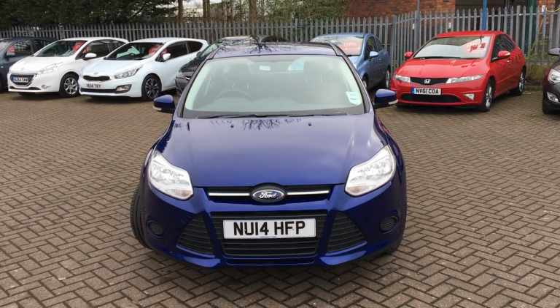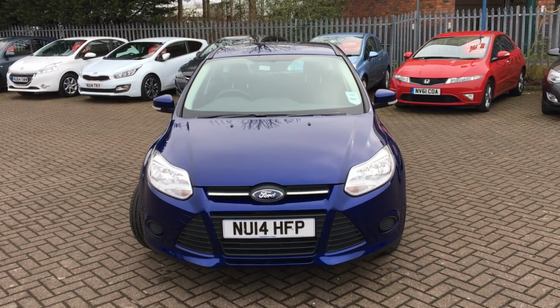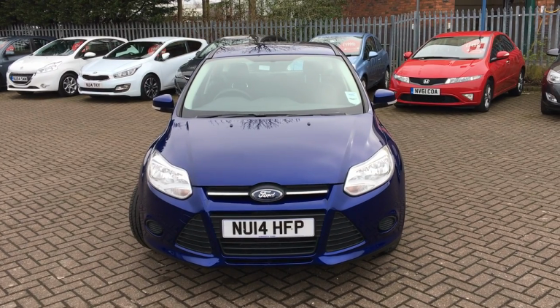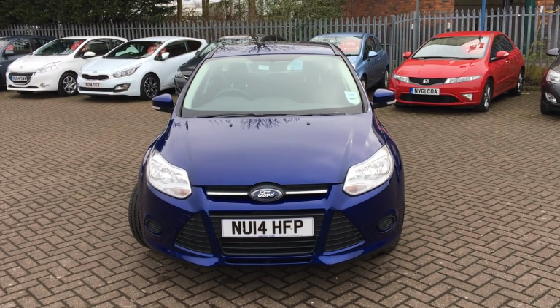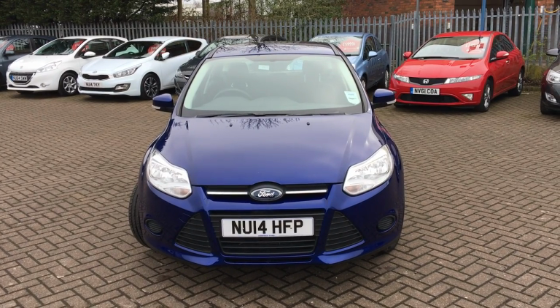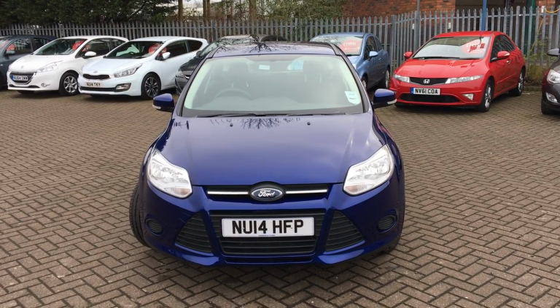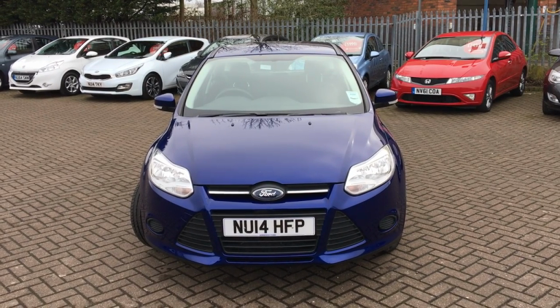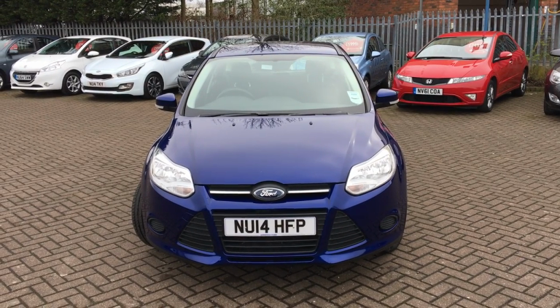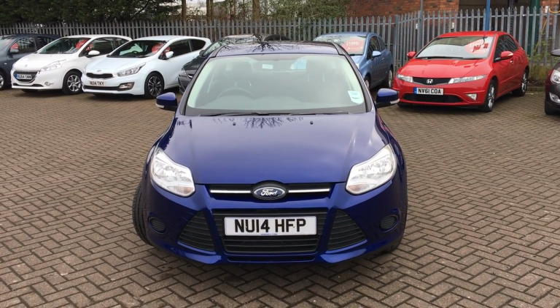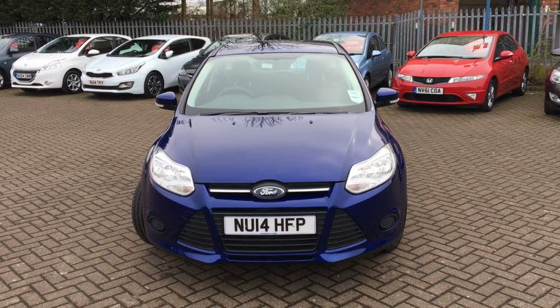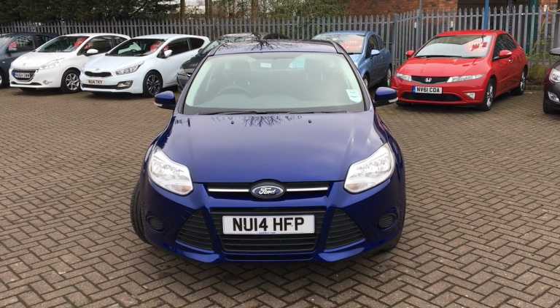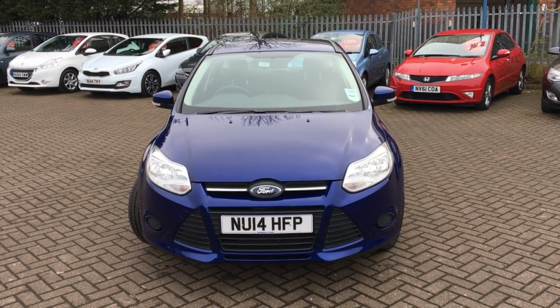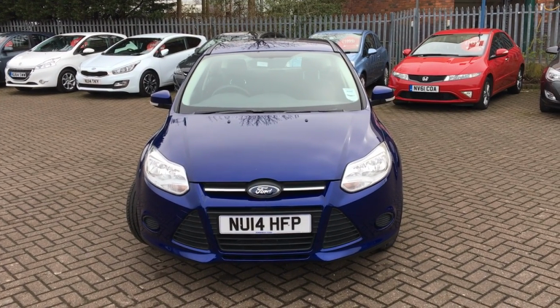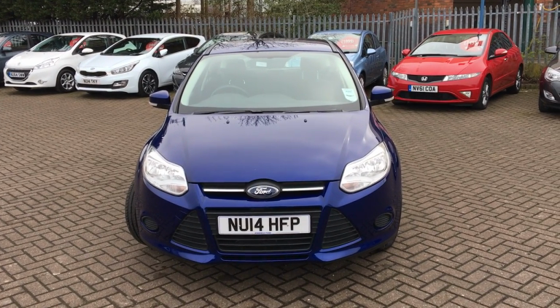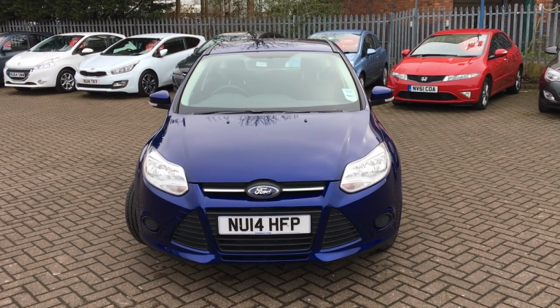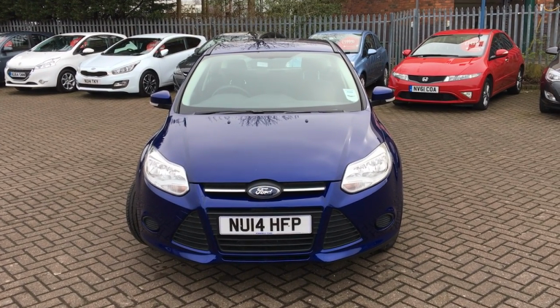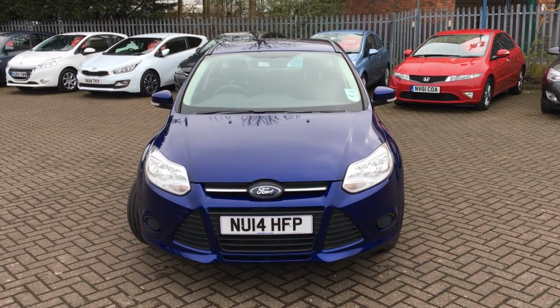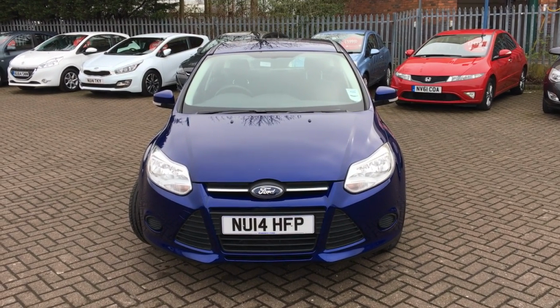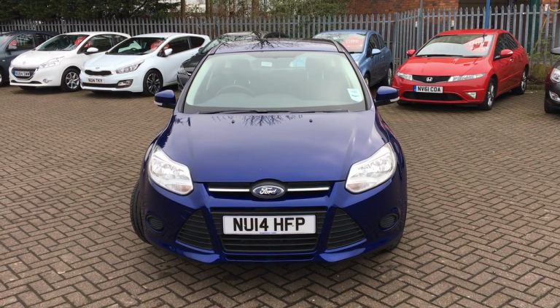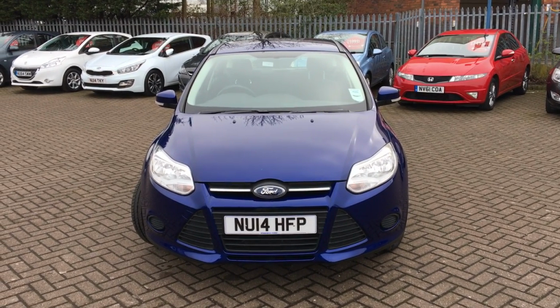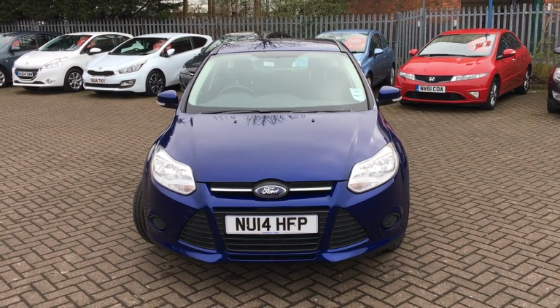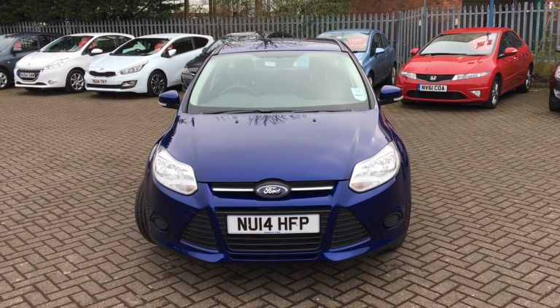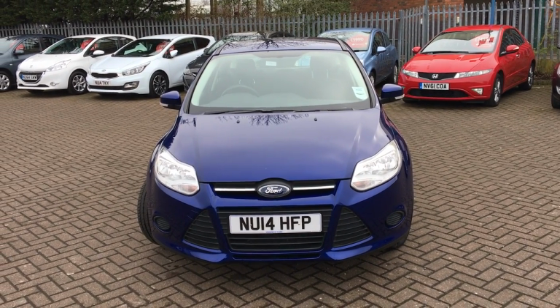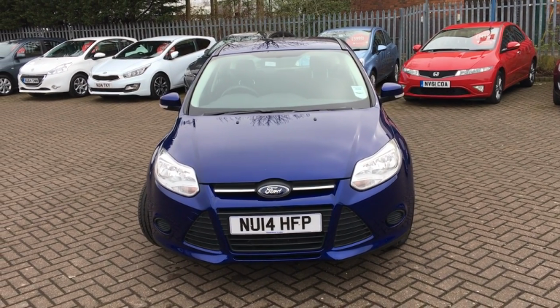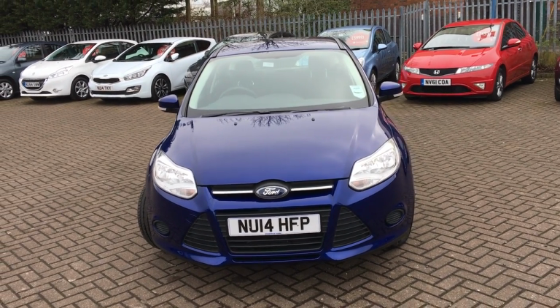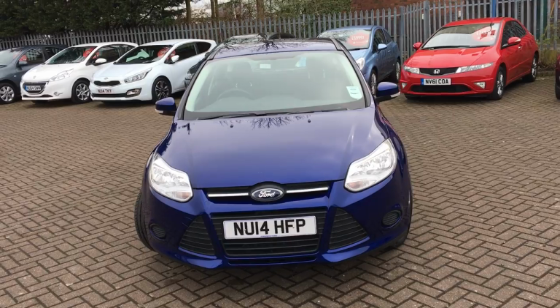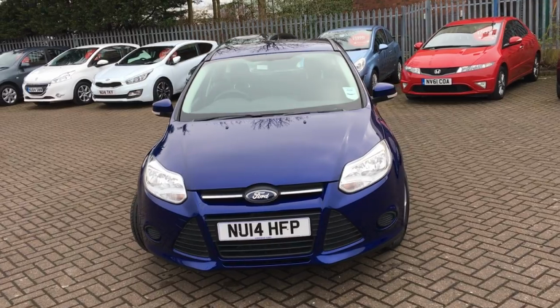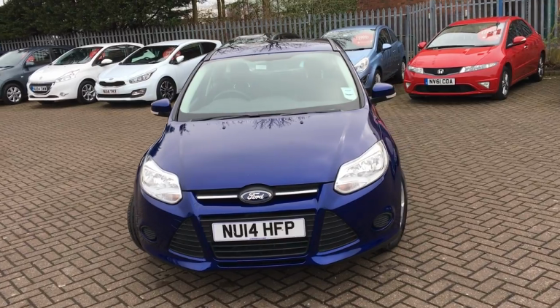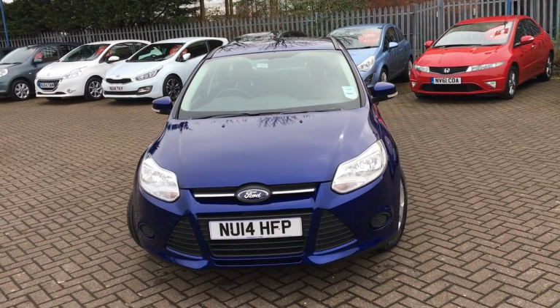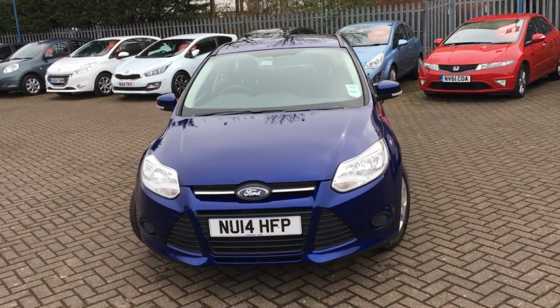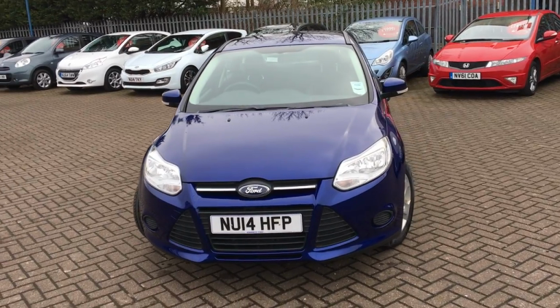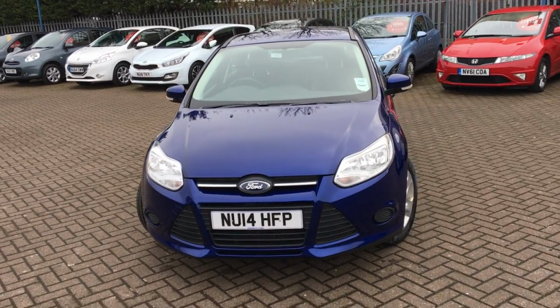Hi and welcome to Jennings Ford. Here is this Focus Edge — it's a 1.6-litre.